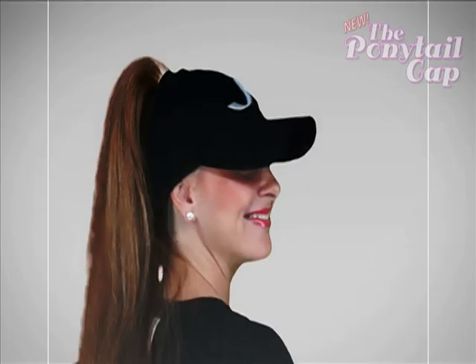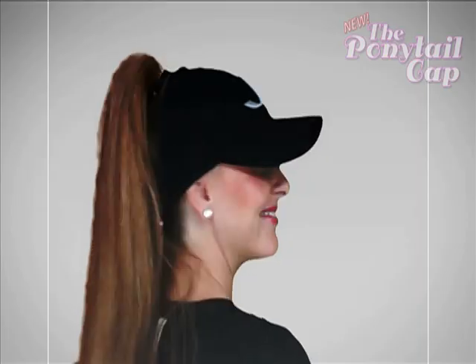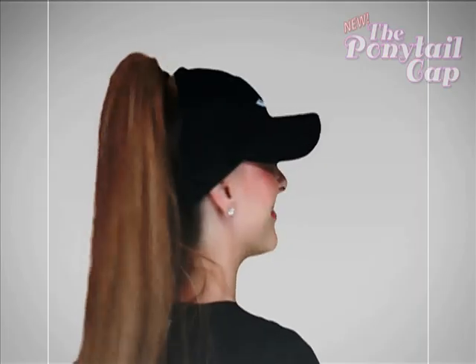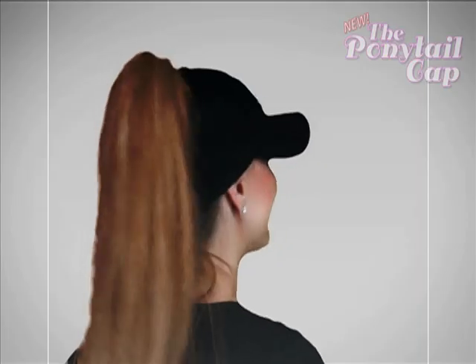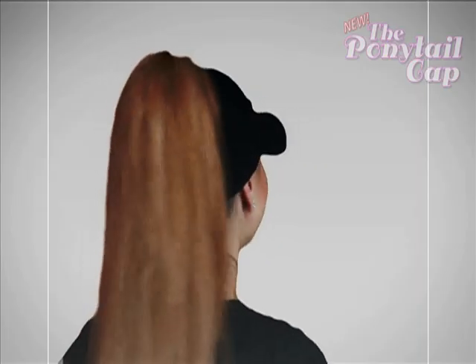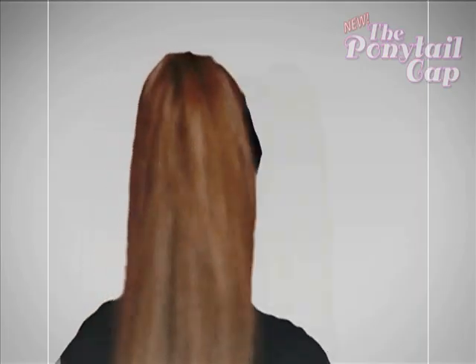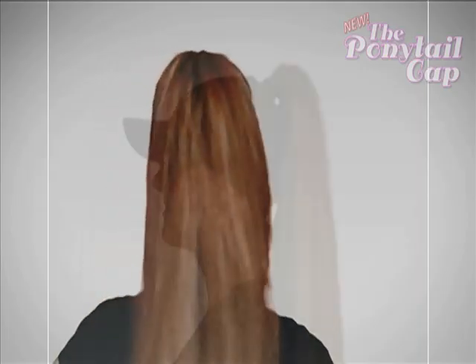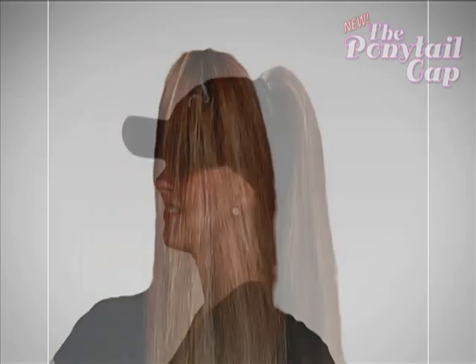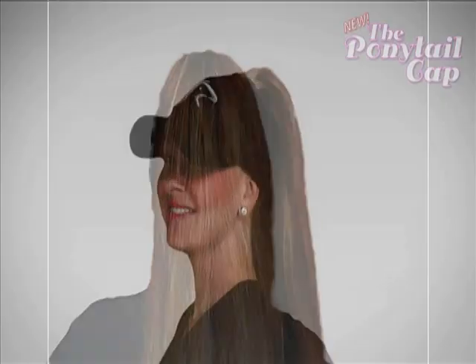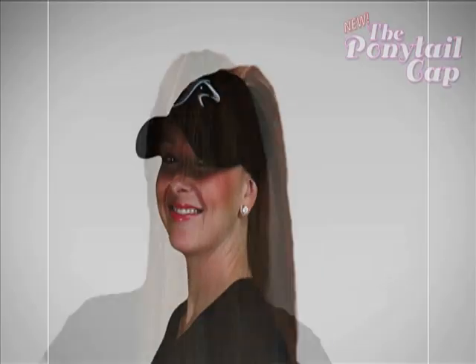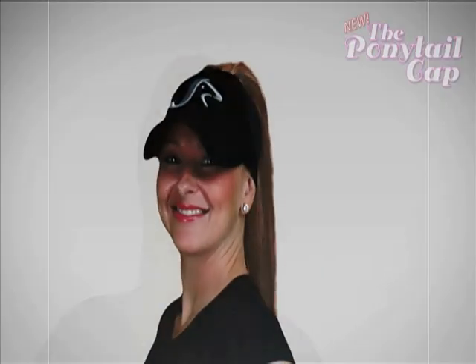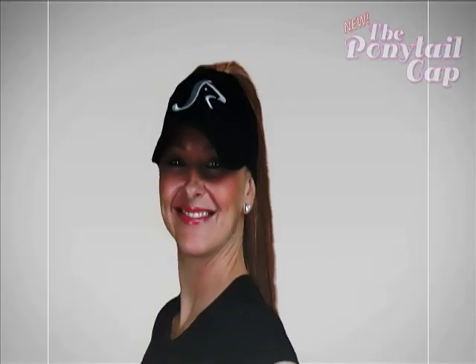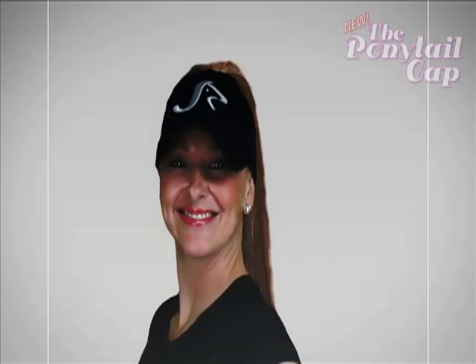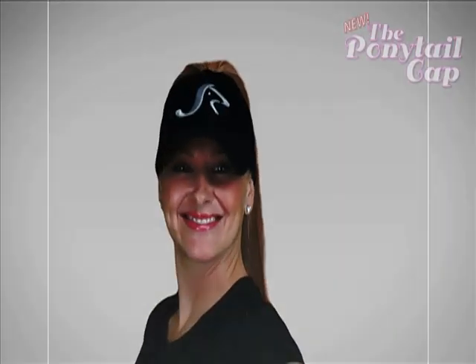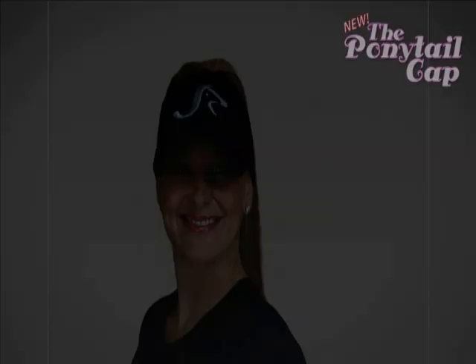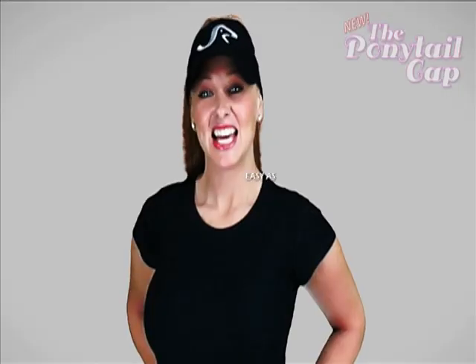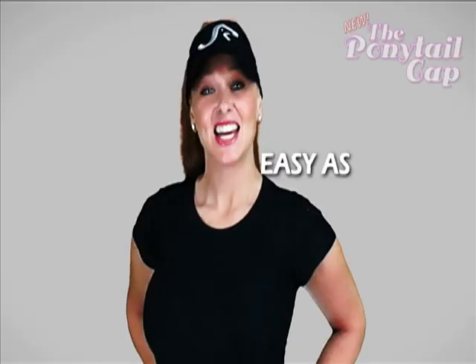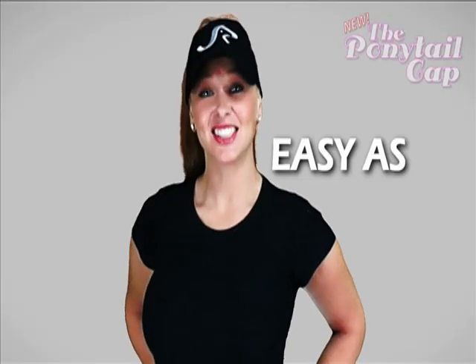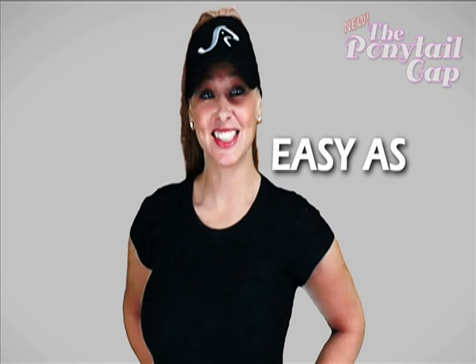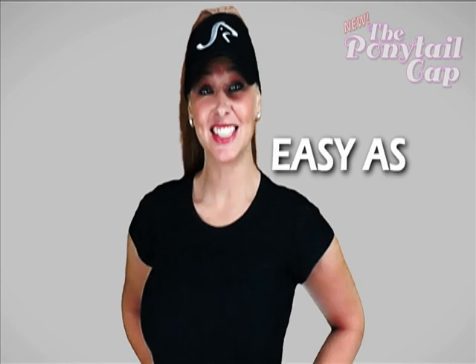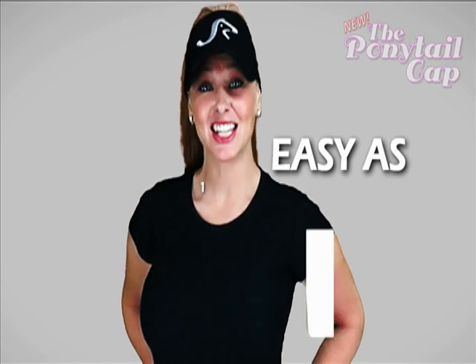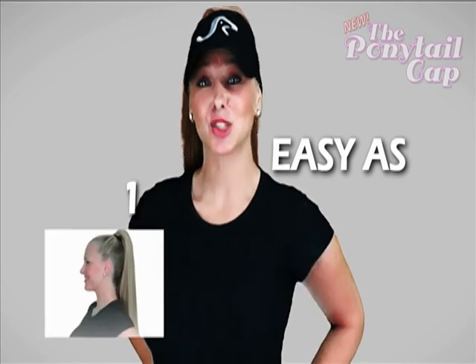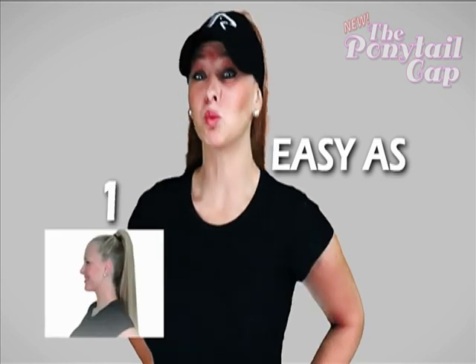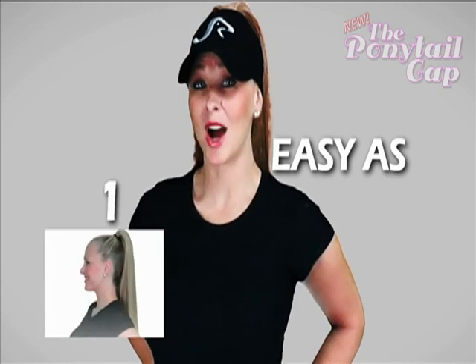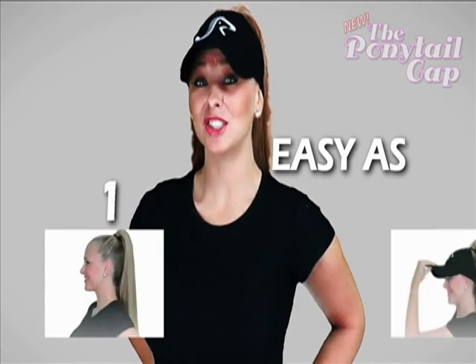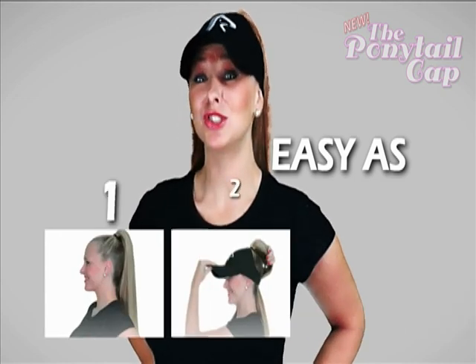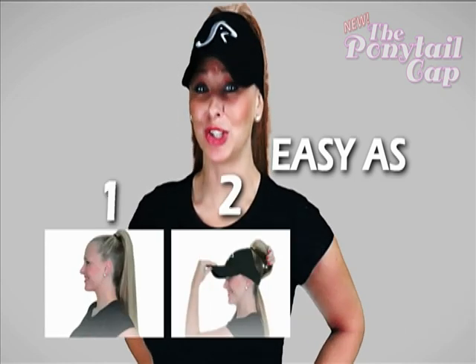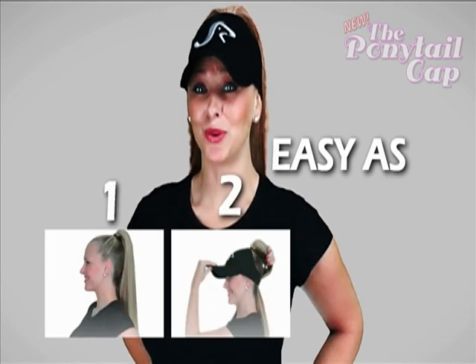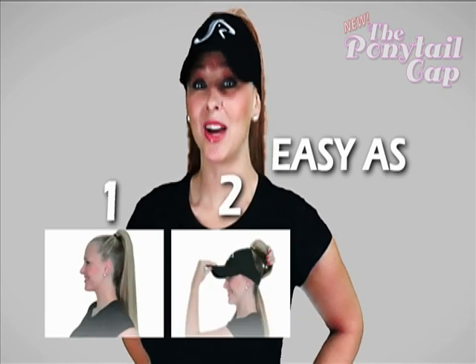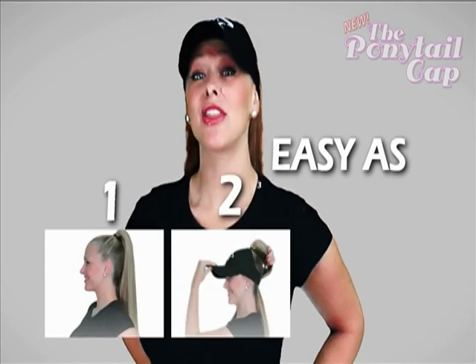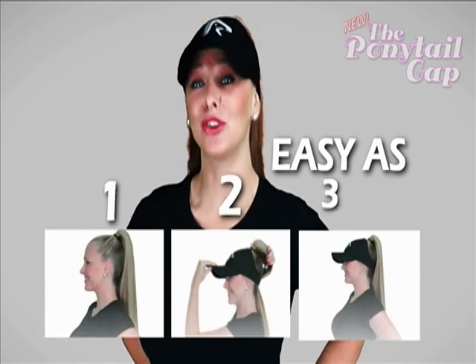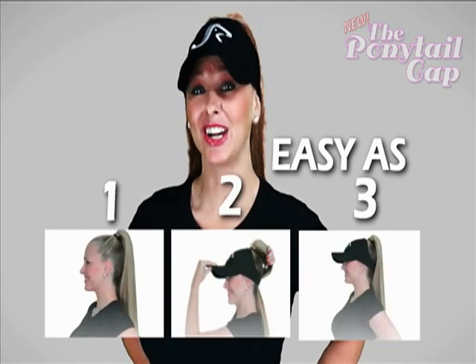New. The Ponytail Cap. It's as easy as 1, 2, 3. Get the new Ponytail Cap, now available.